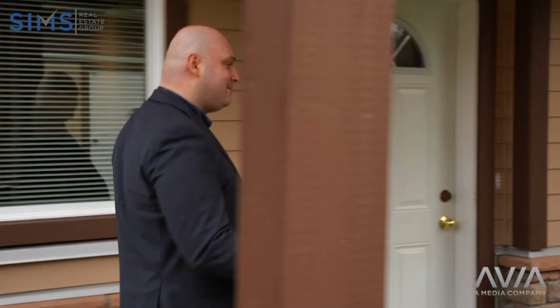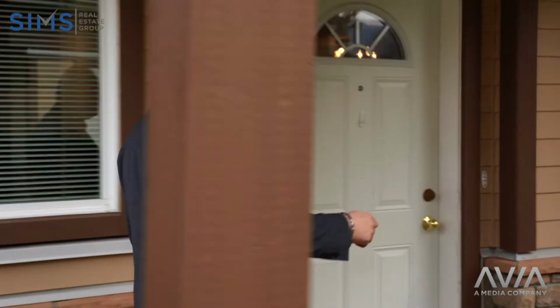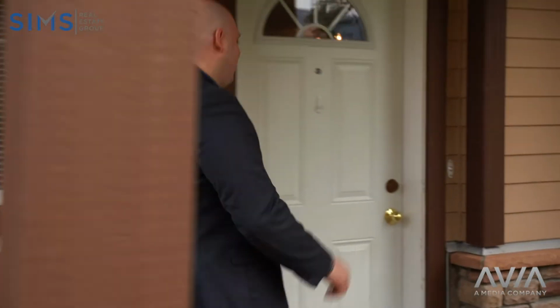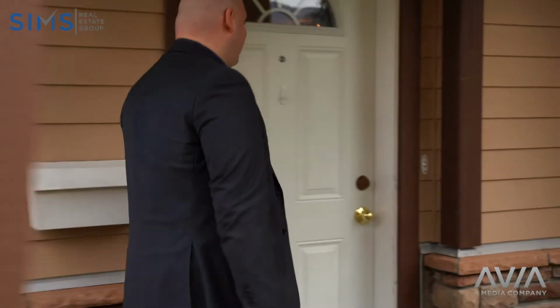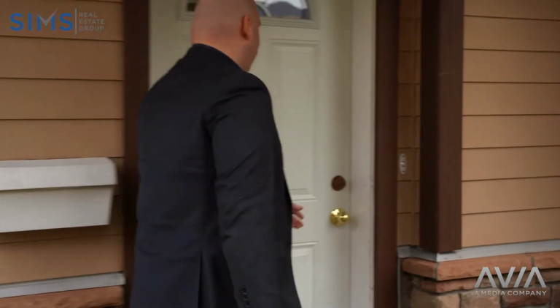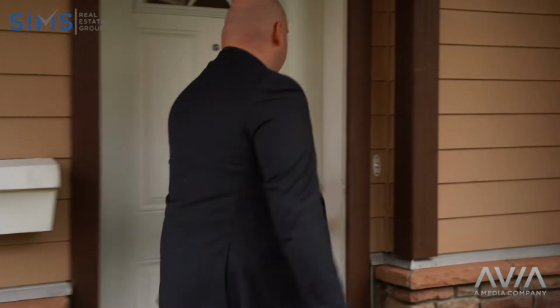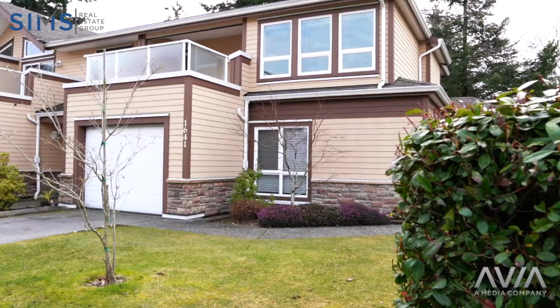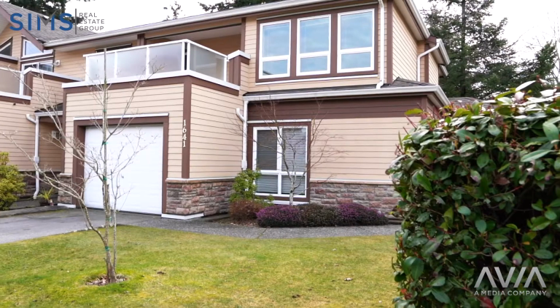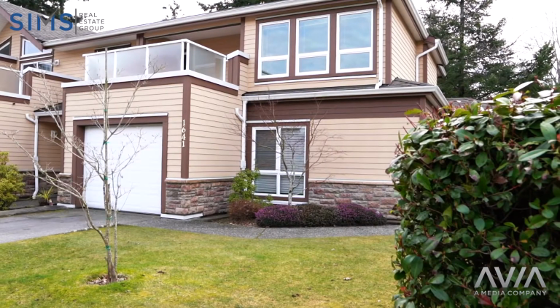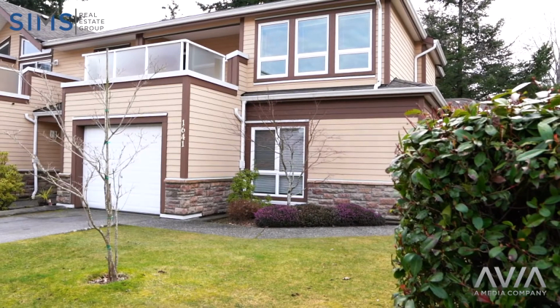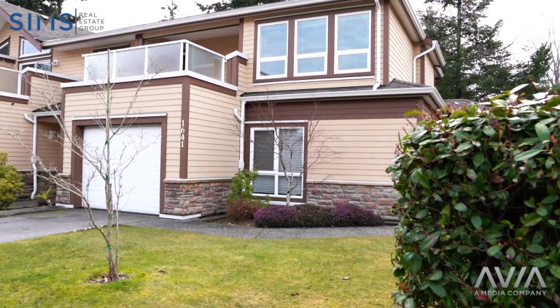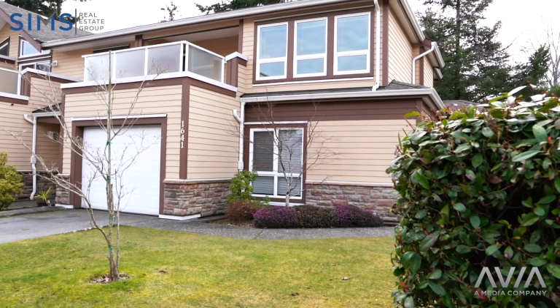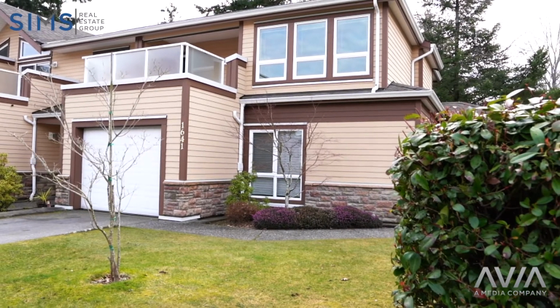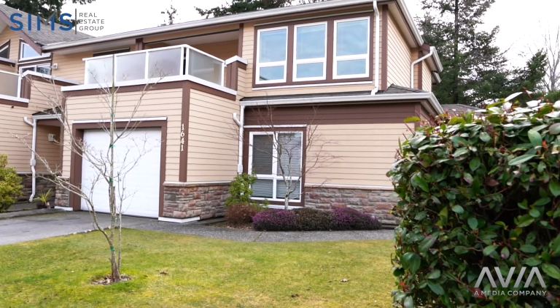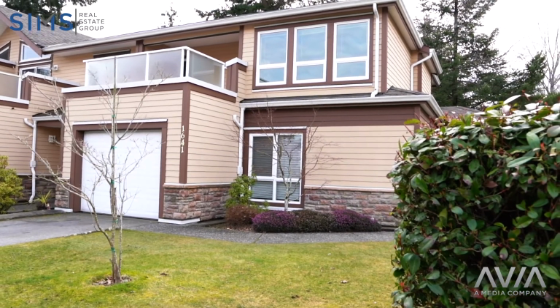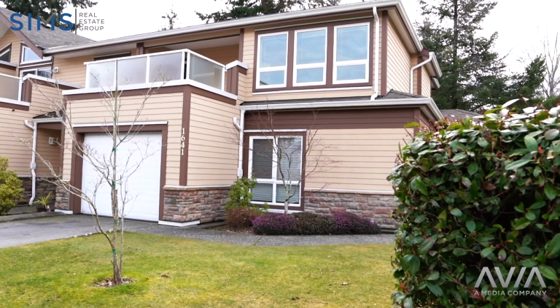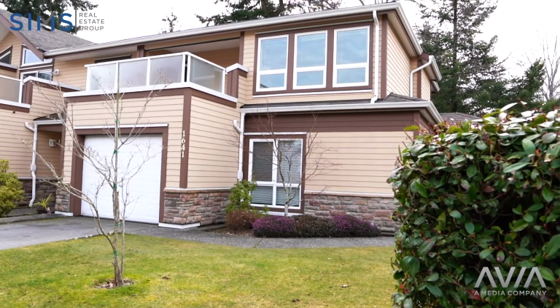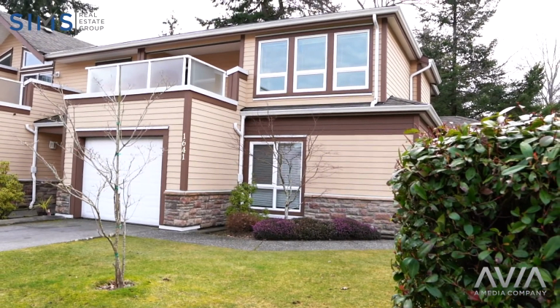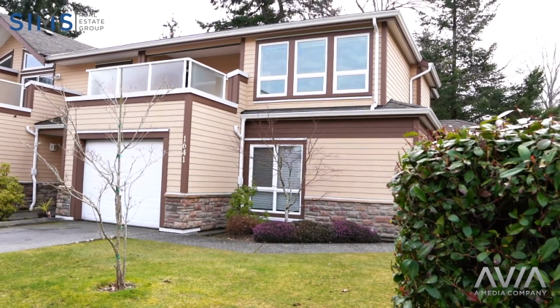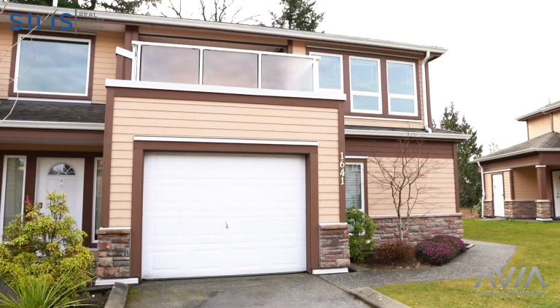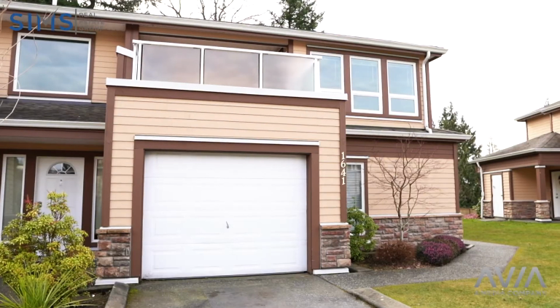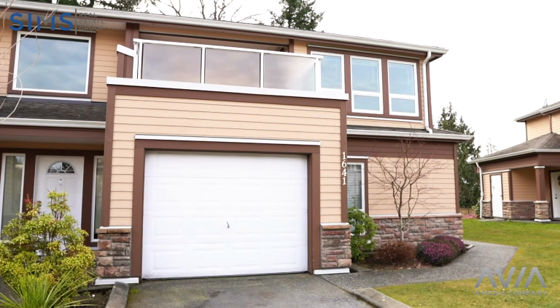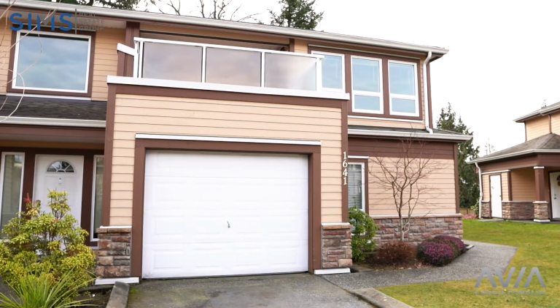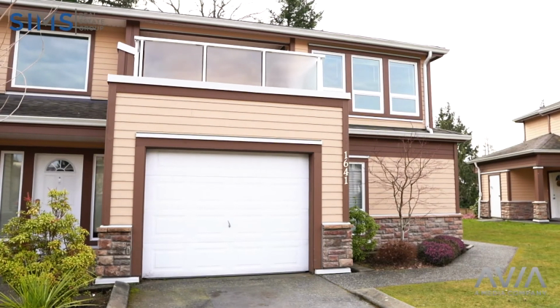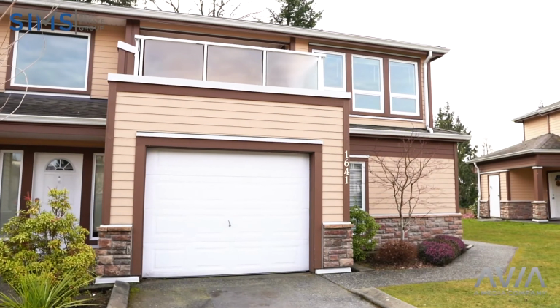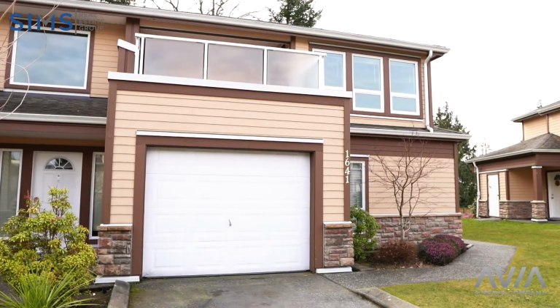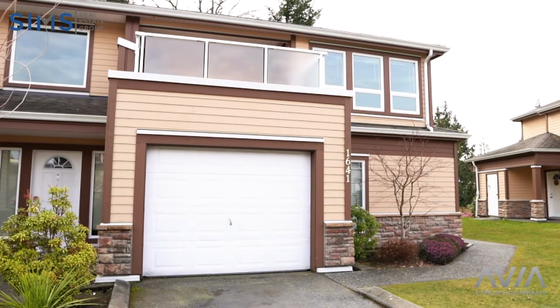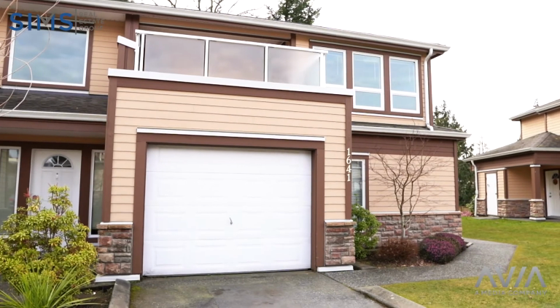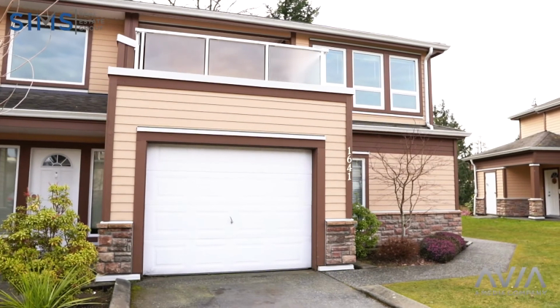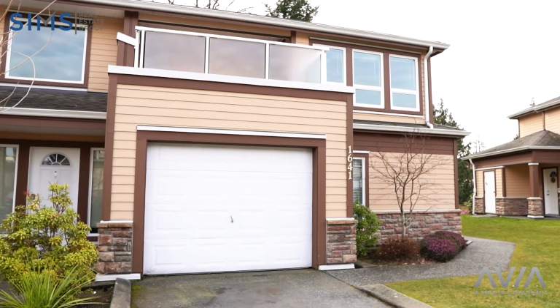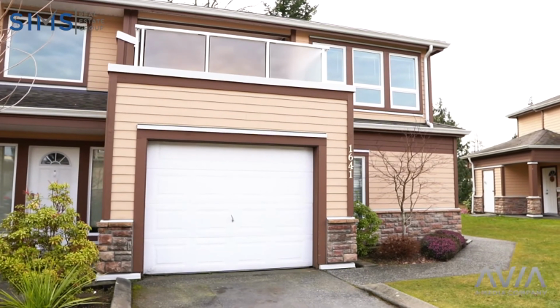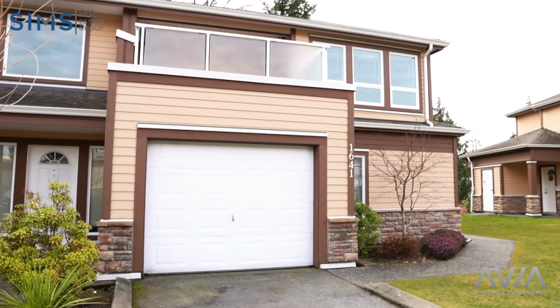This central Nanaimo split-level townhouse is located just hitting corner to Pride Vista Golf Course.